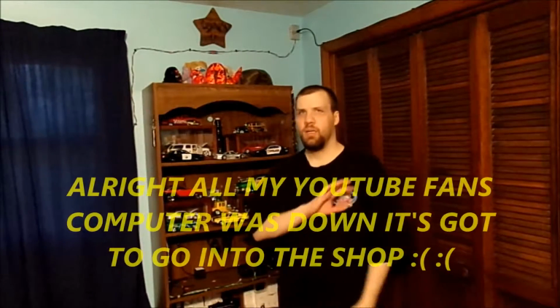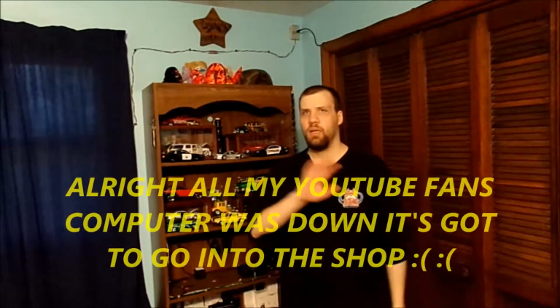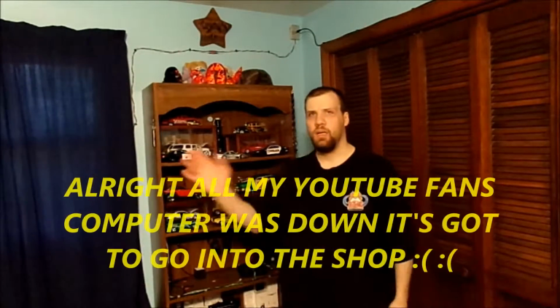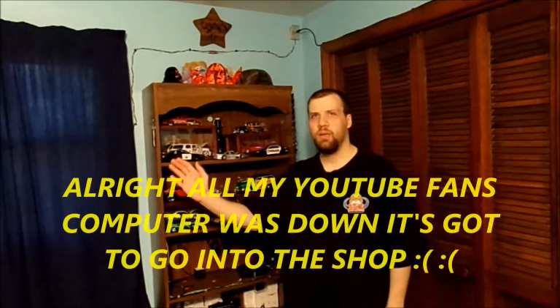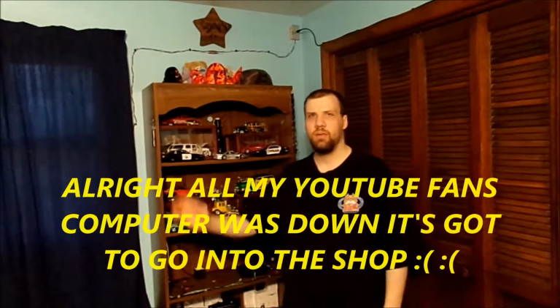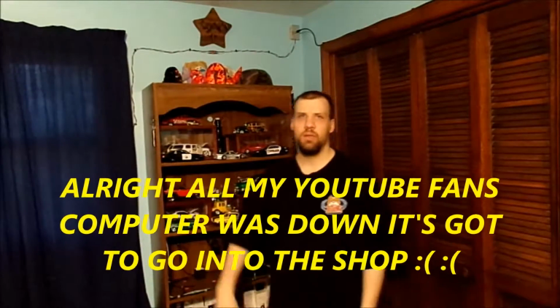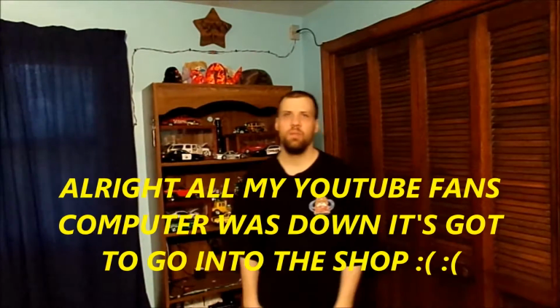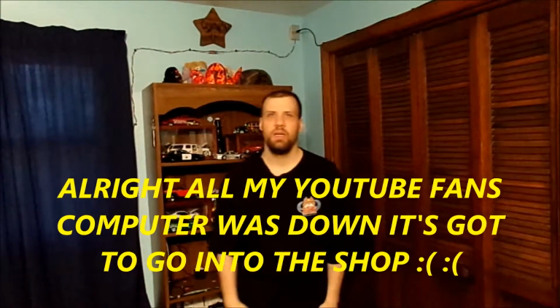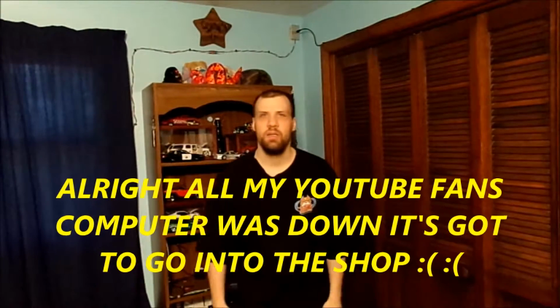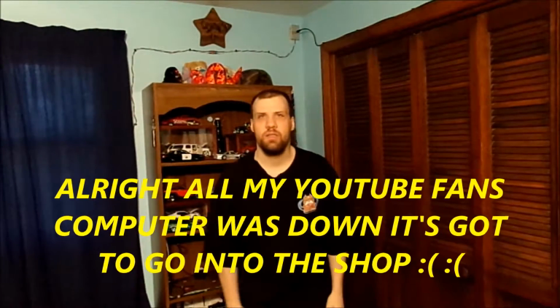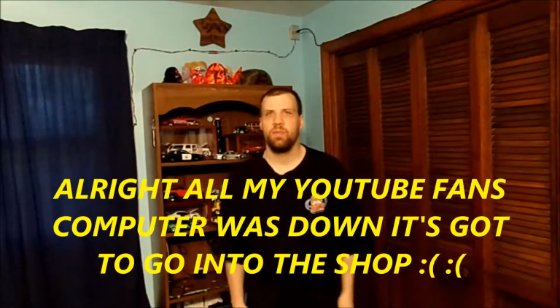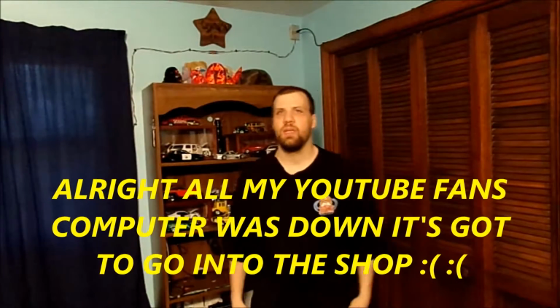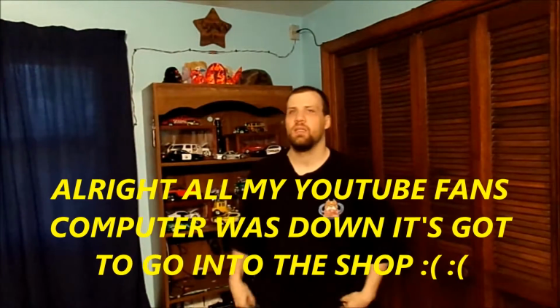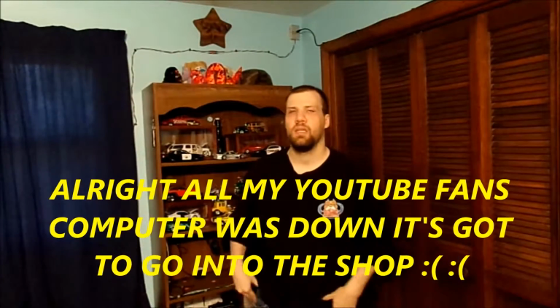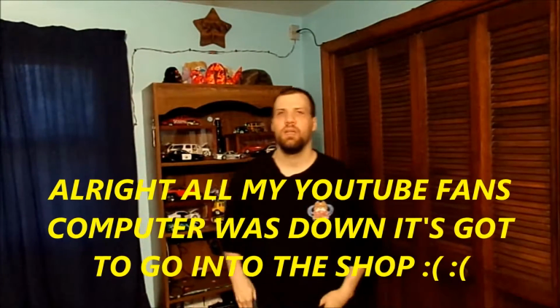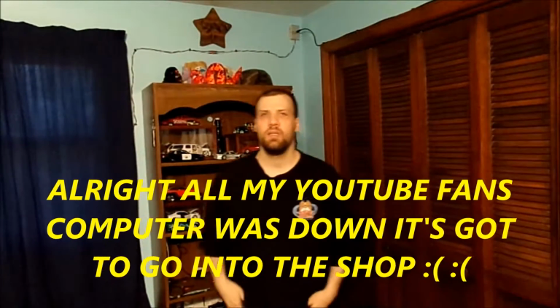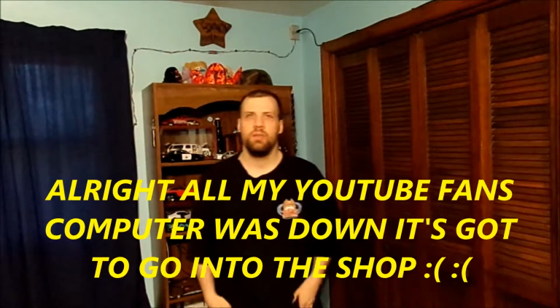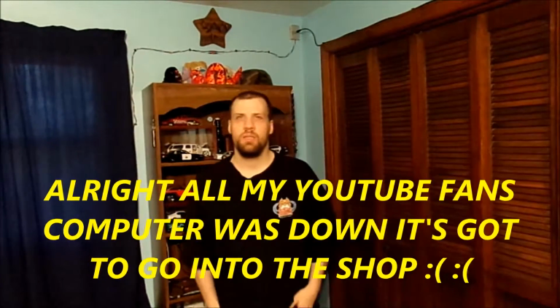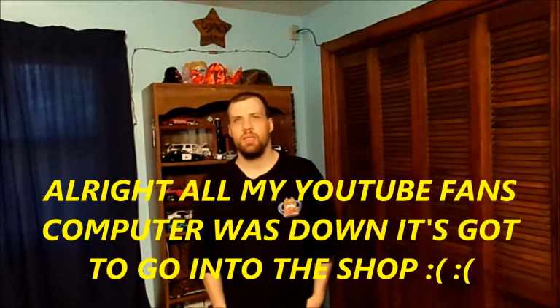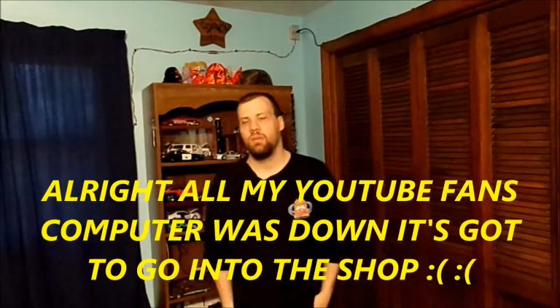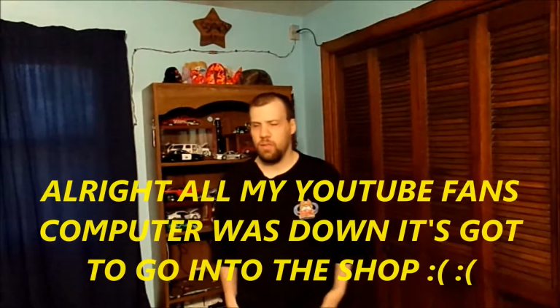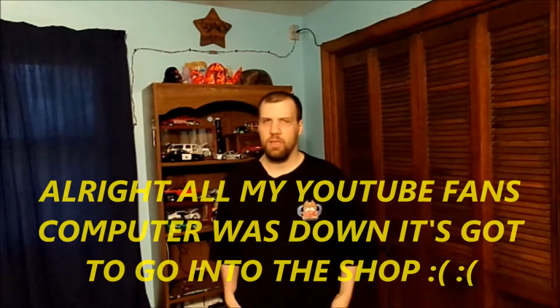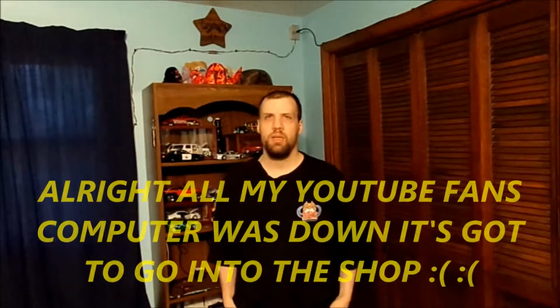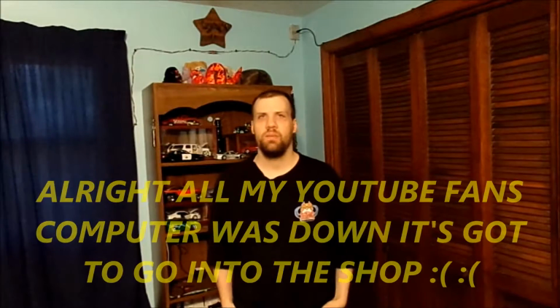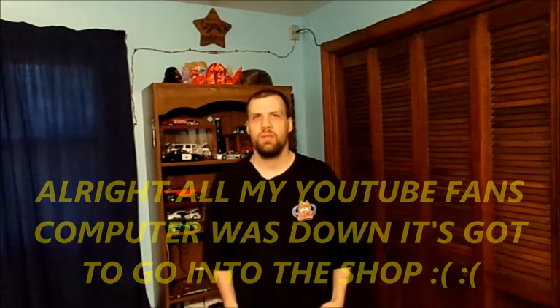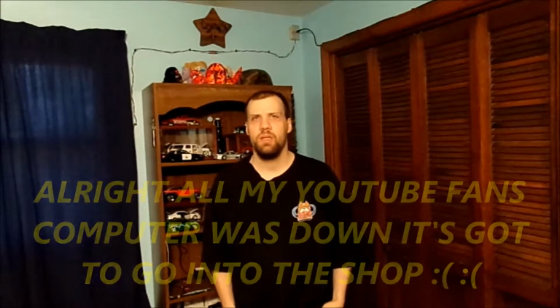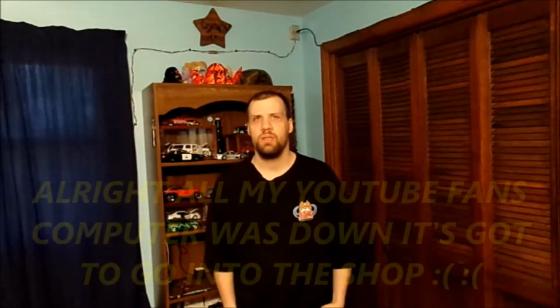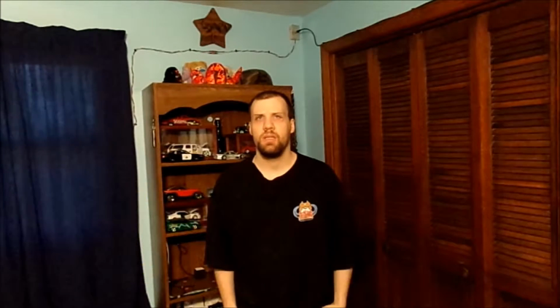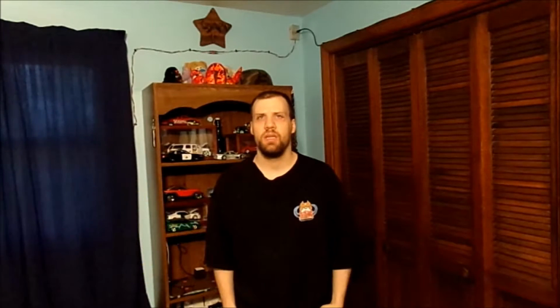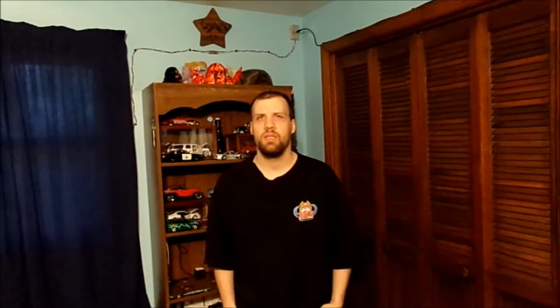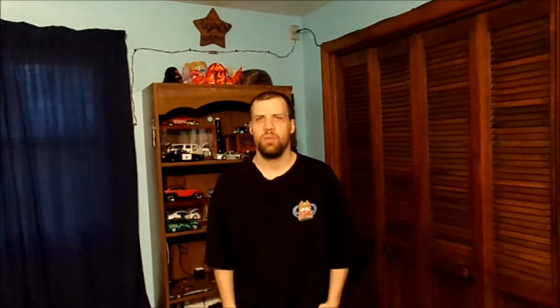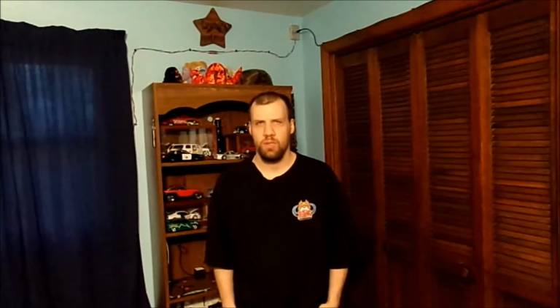Hello, all my YouTube fans. How are you today? Thank you for tuning in to today's vlog.